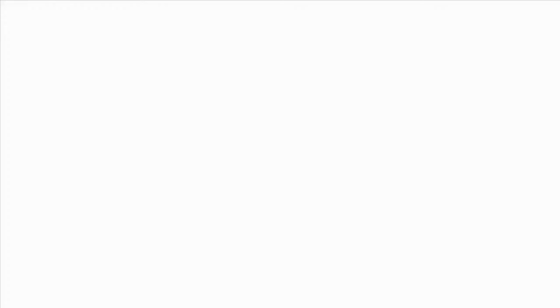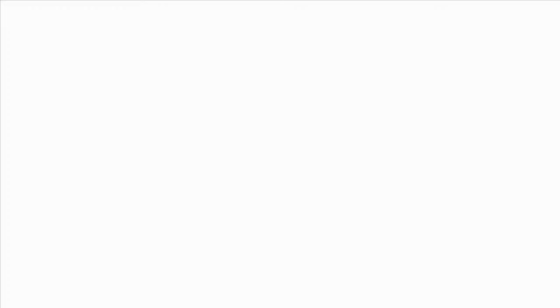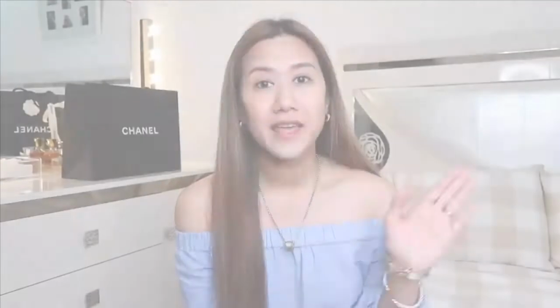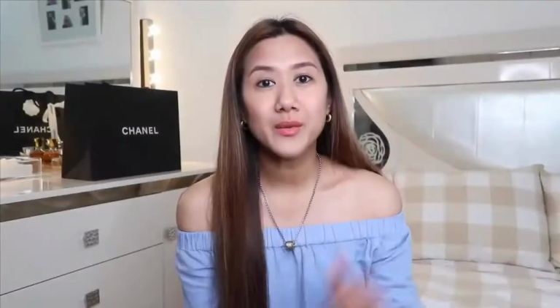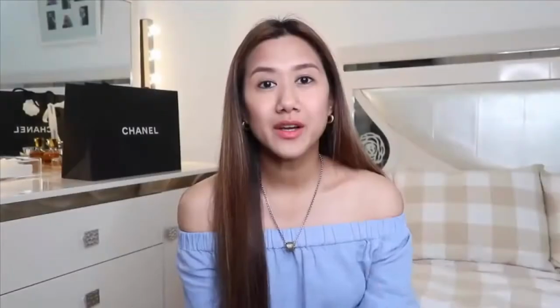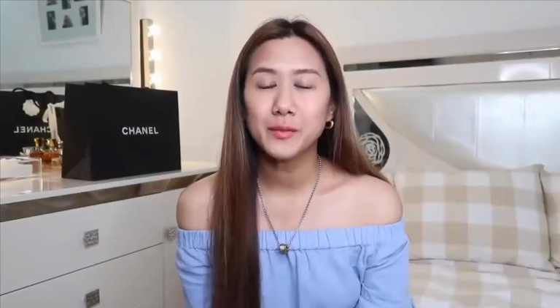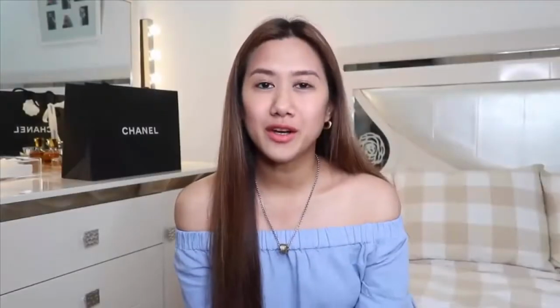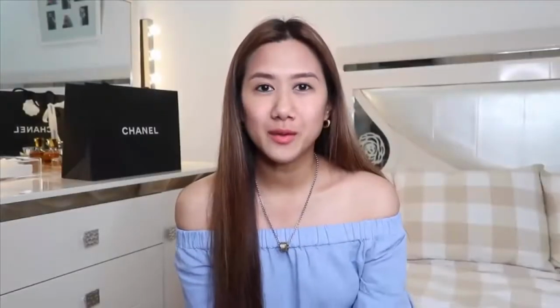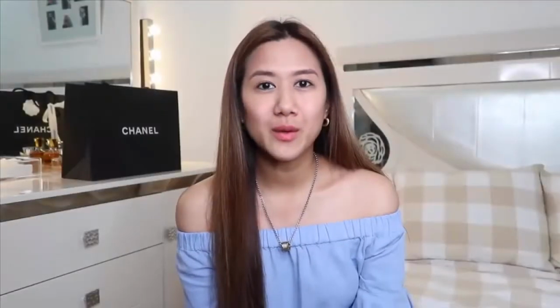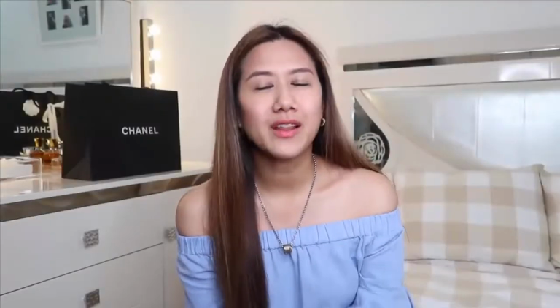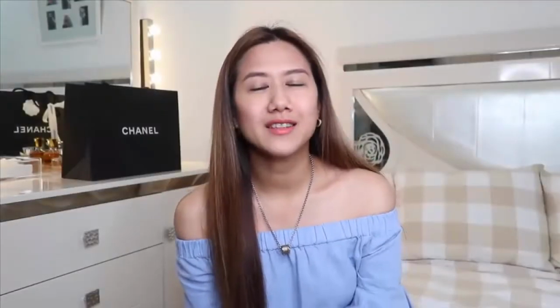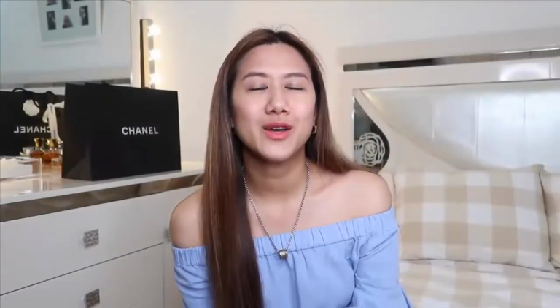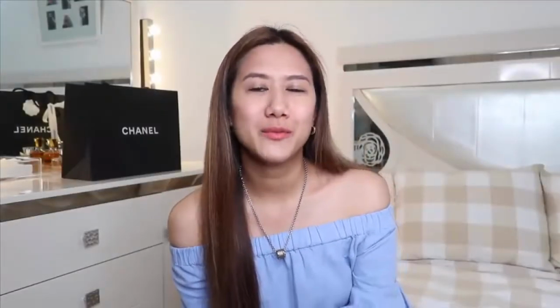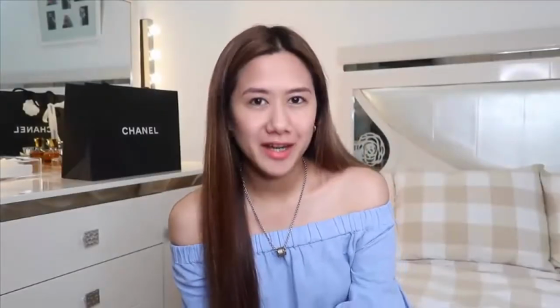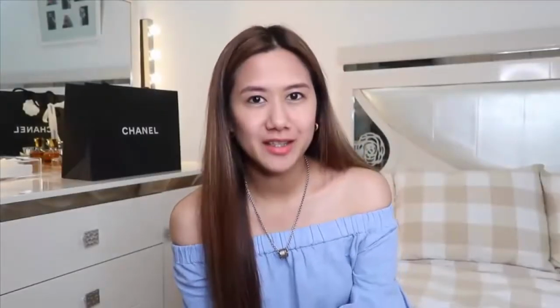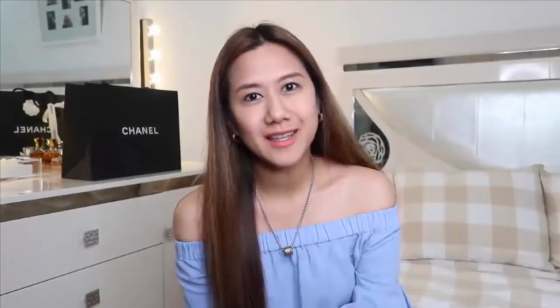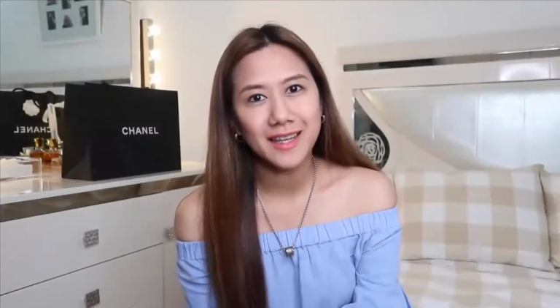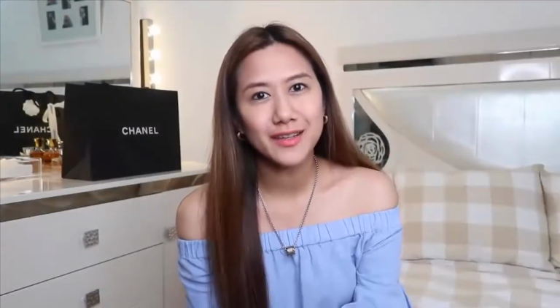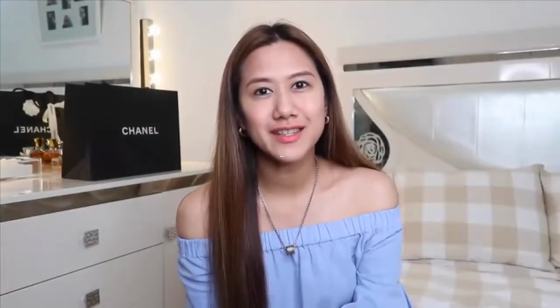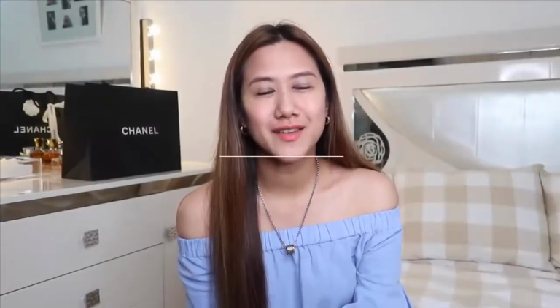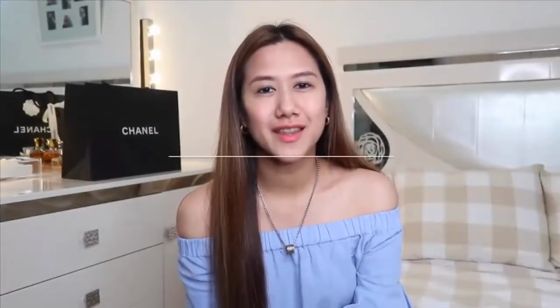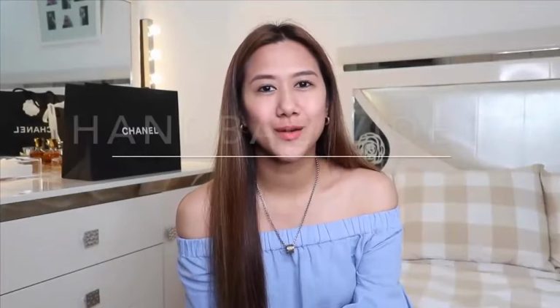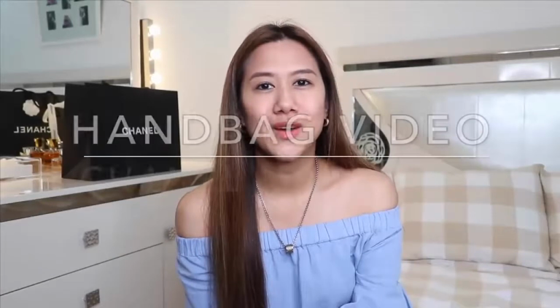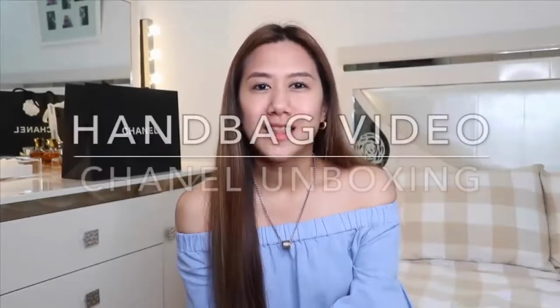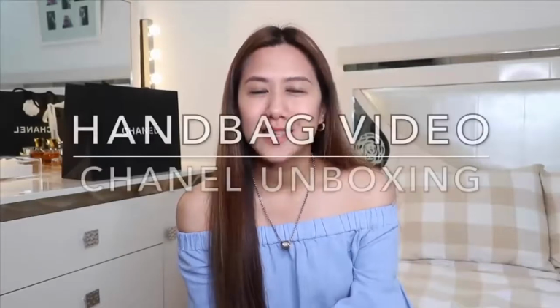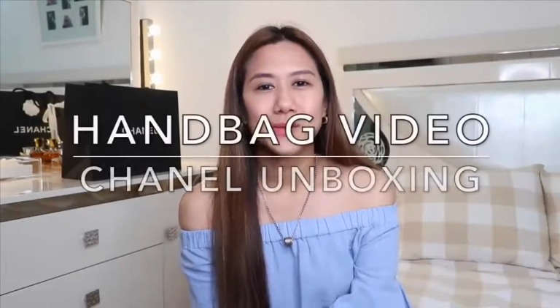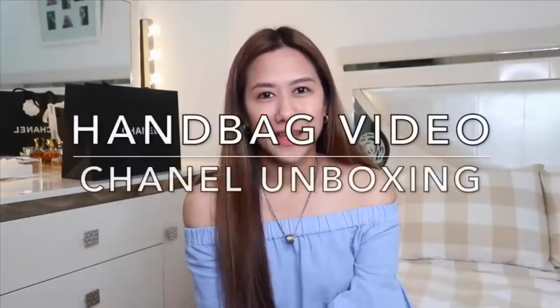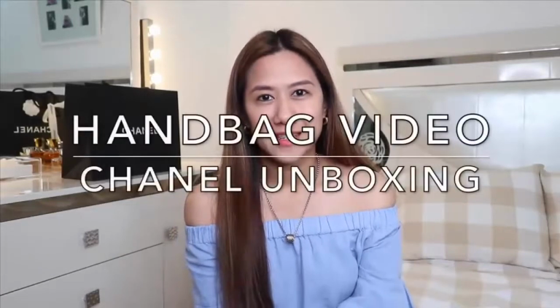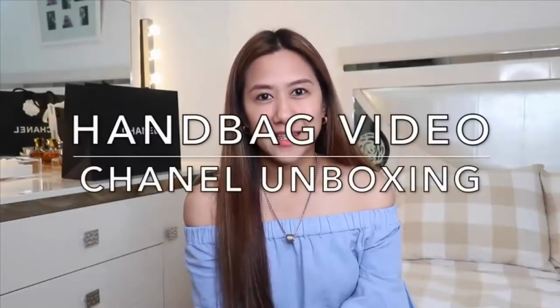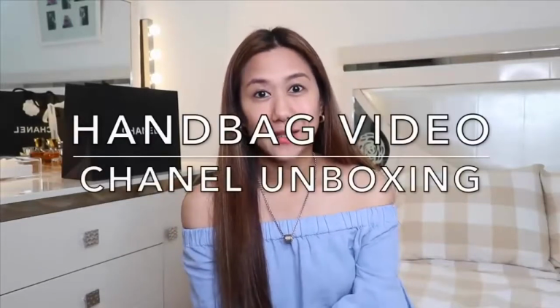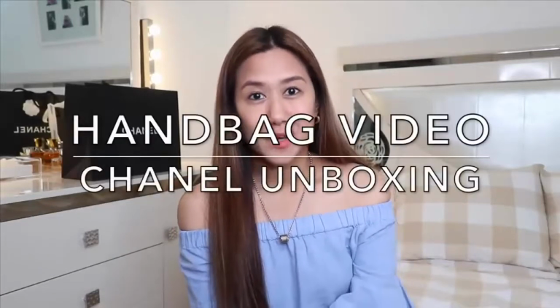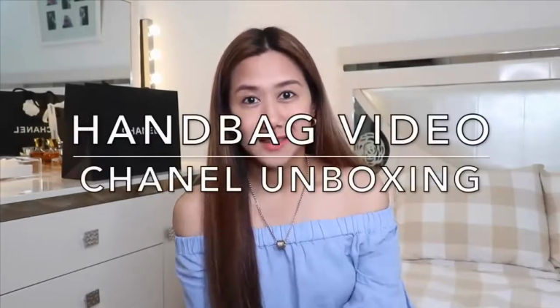Hi everyone! If you're all doing well, as you have me read in the title of this video, this will be a Chanel unboxing.